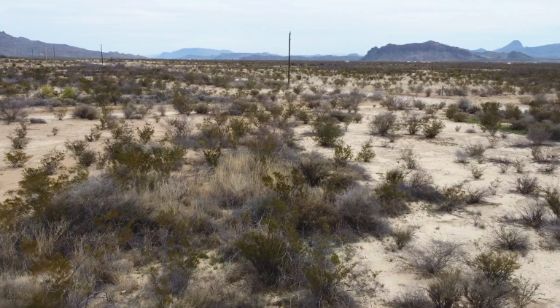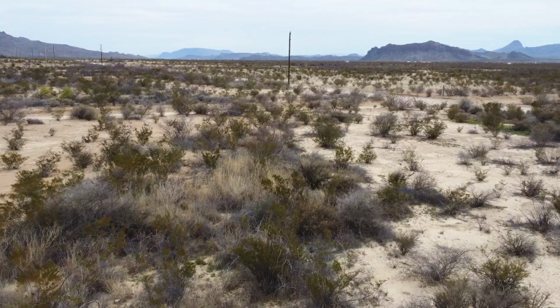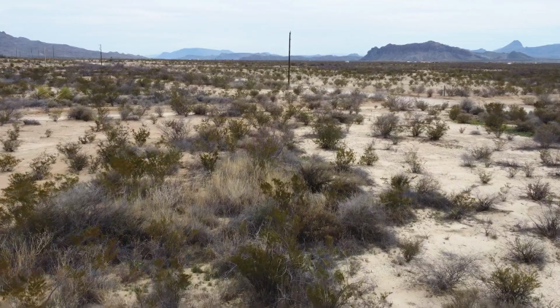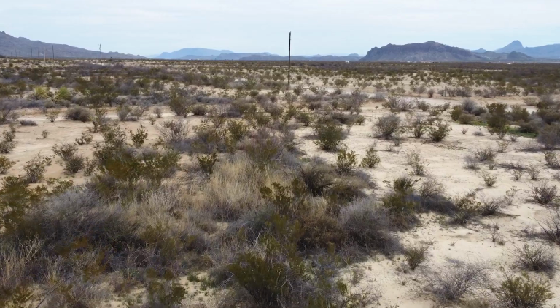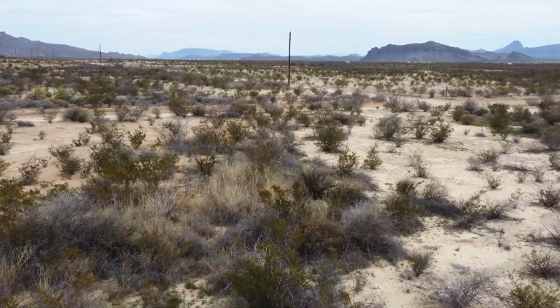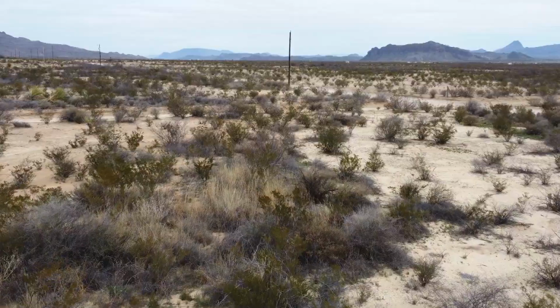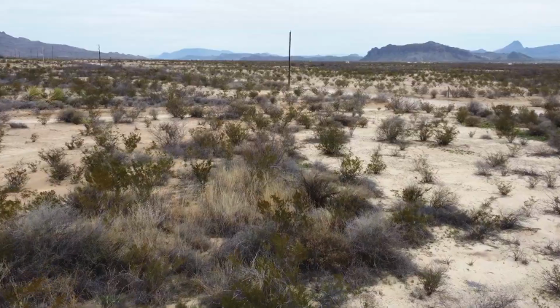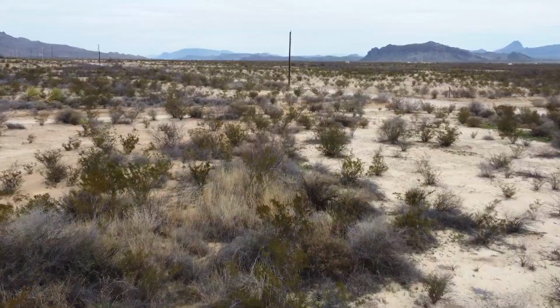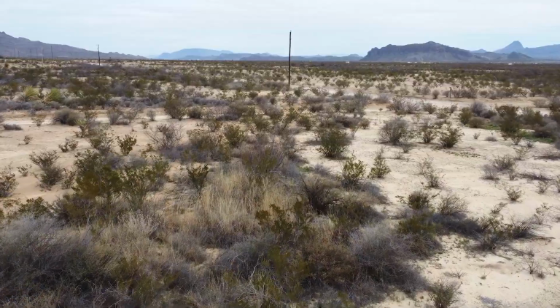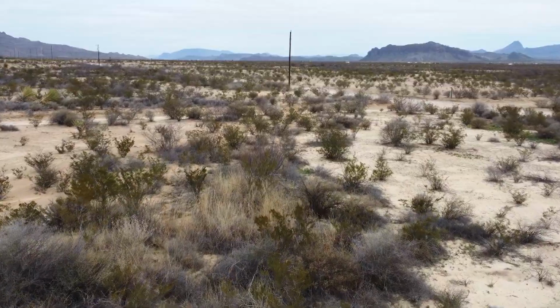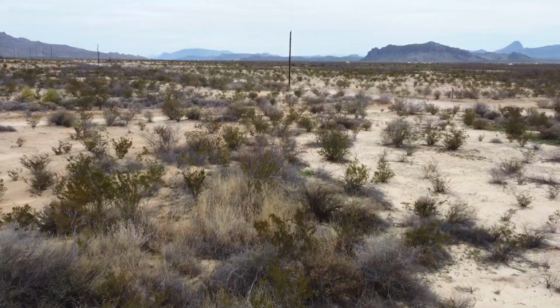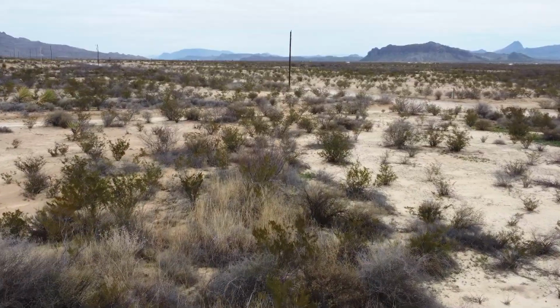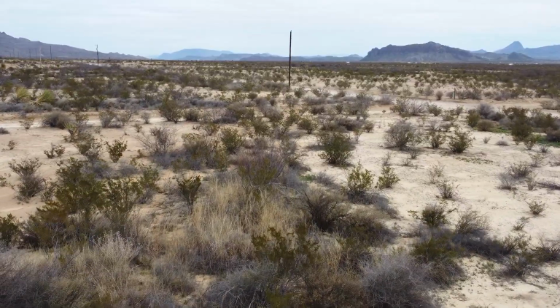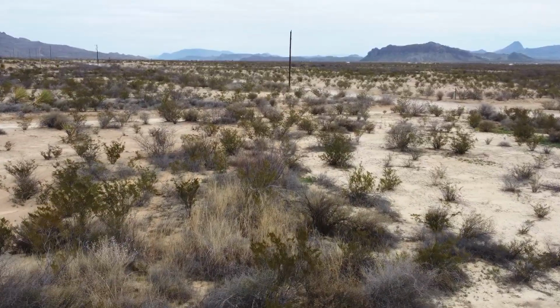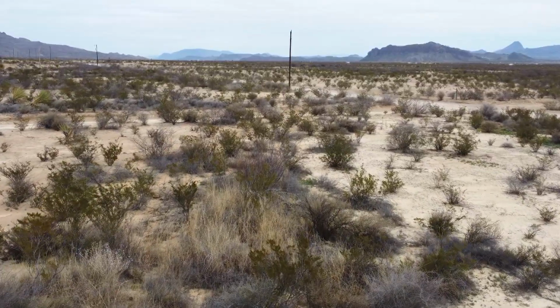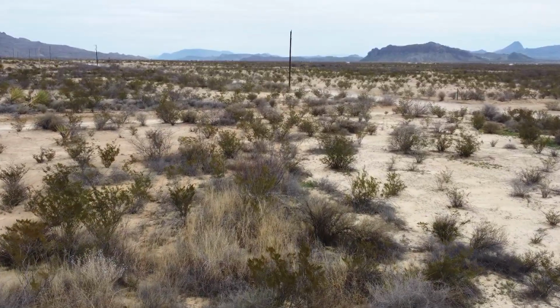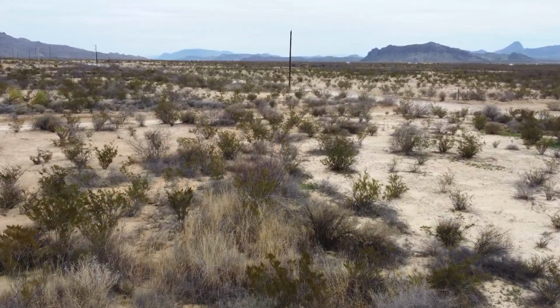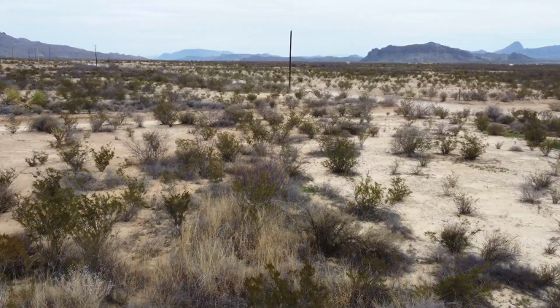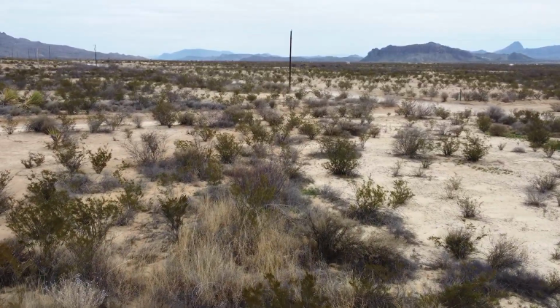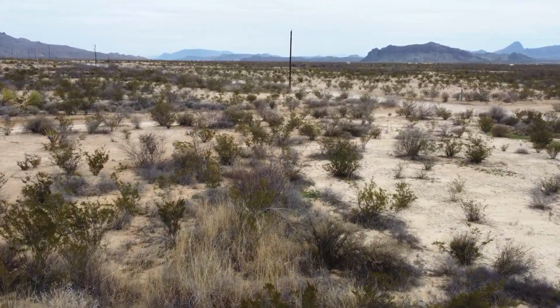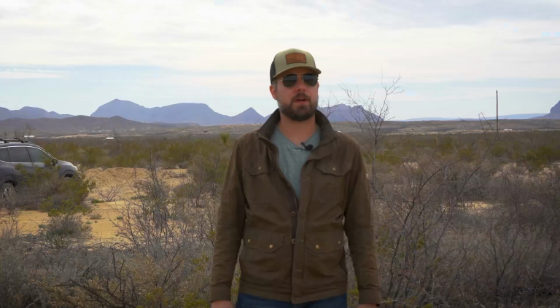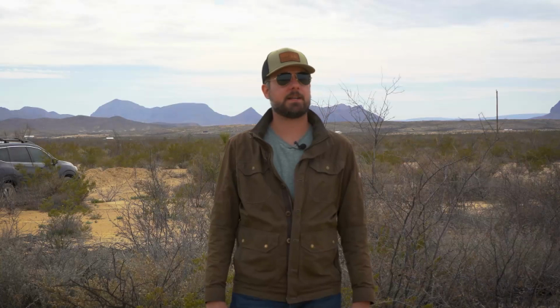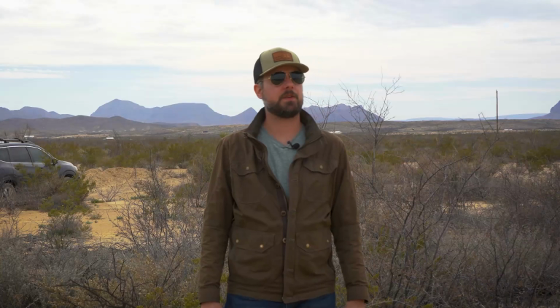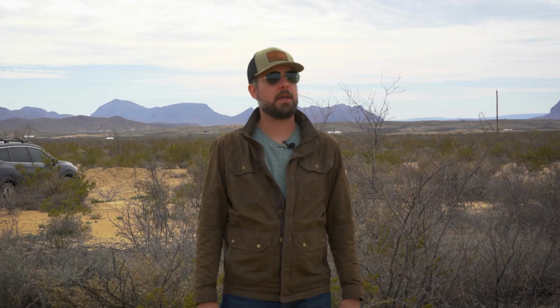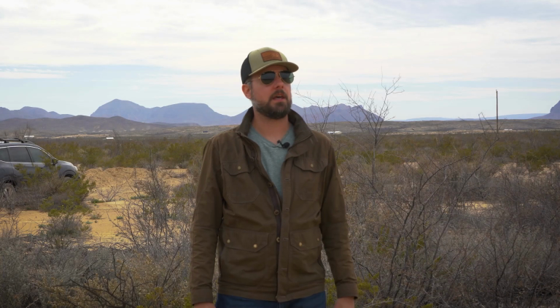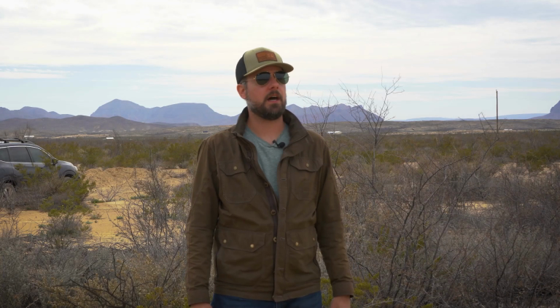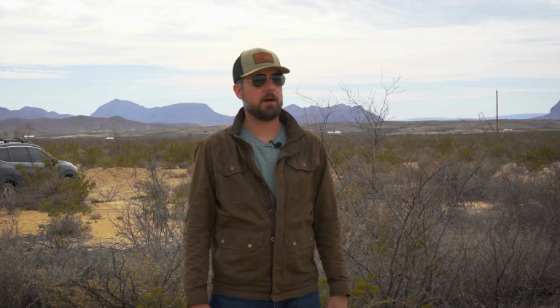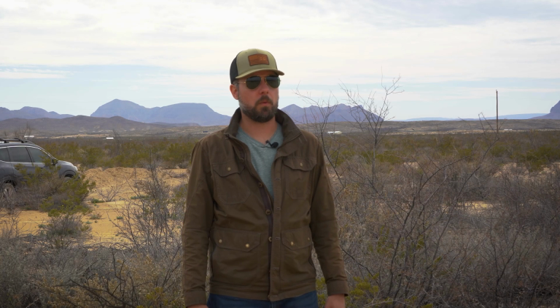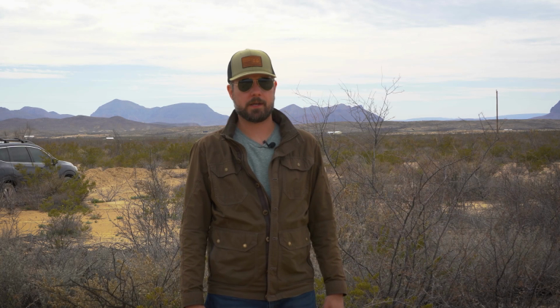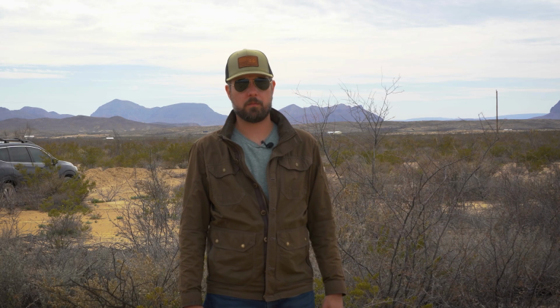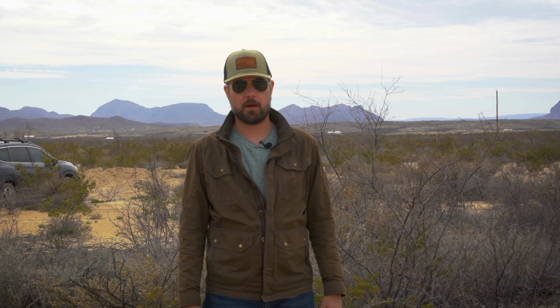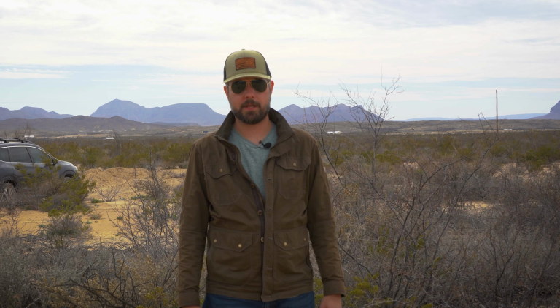There's definitely wildlife on here. I've seen quail tracks and I saw some javelina tracks while walking the property.